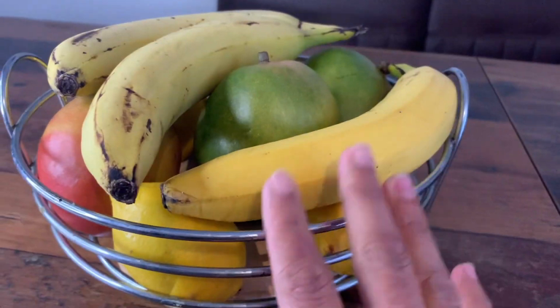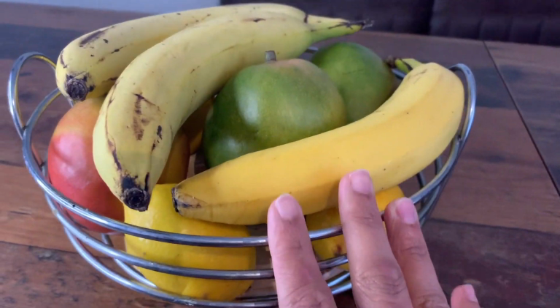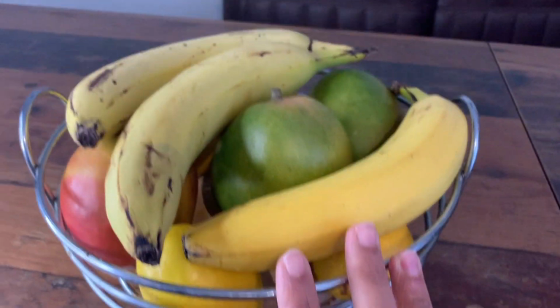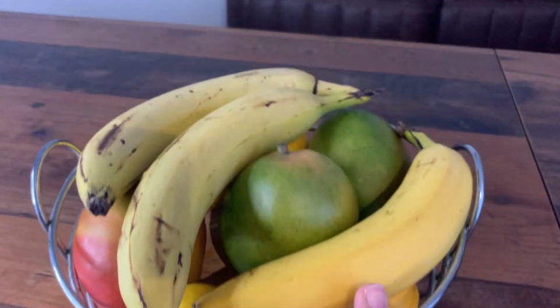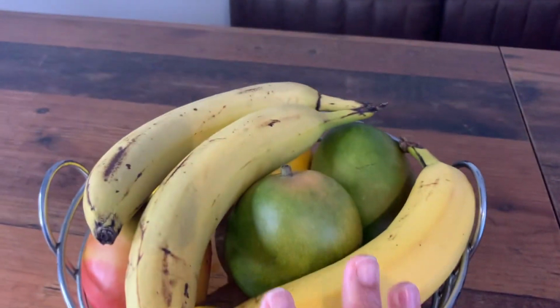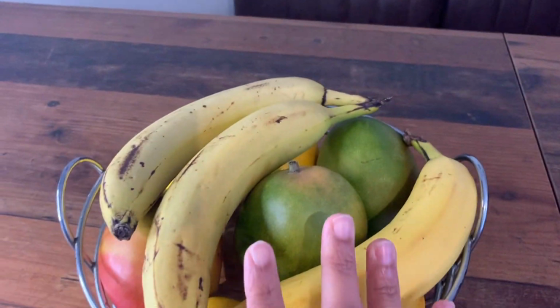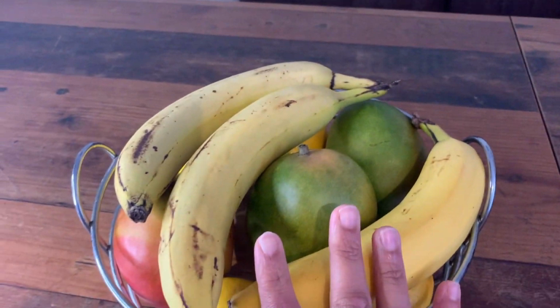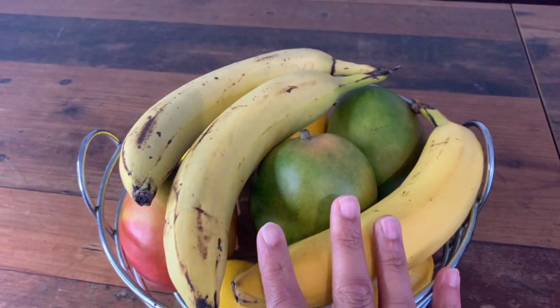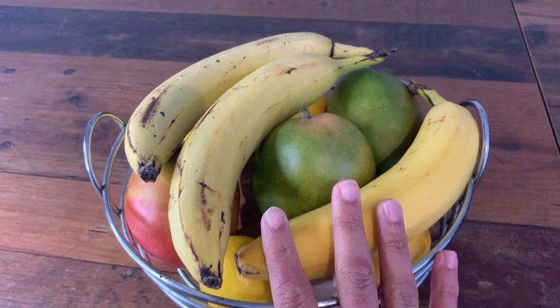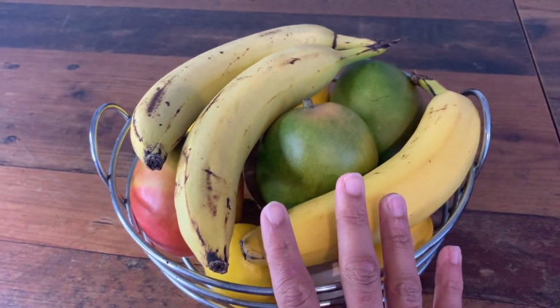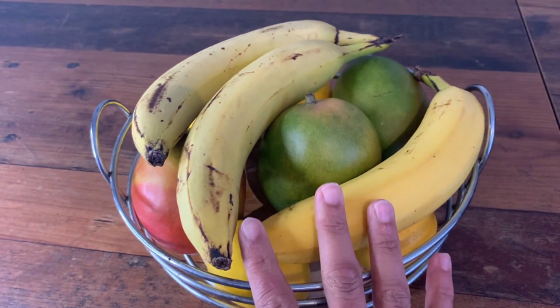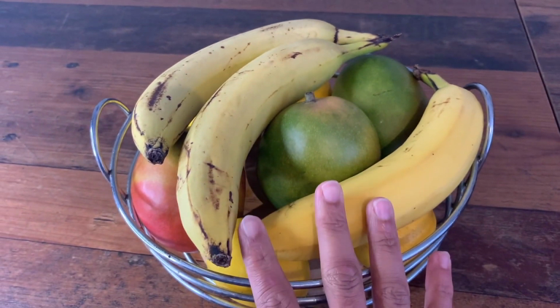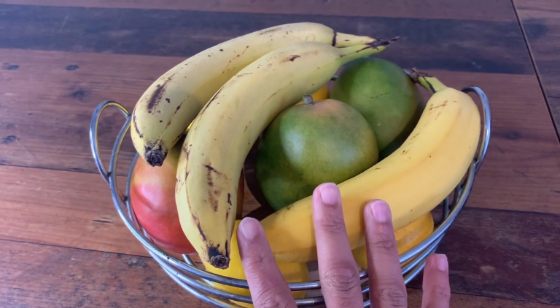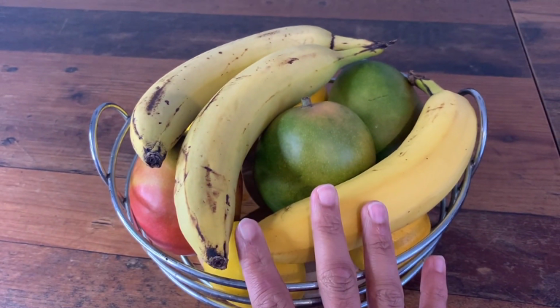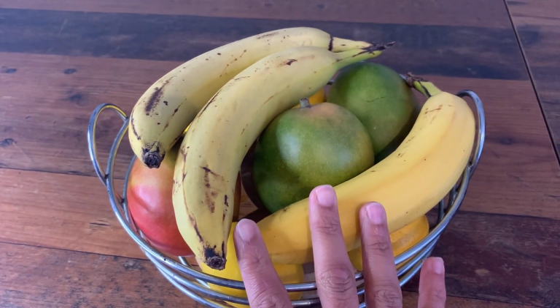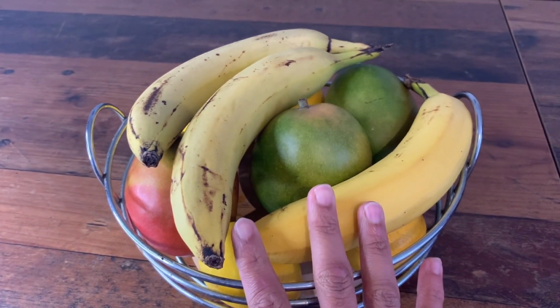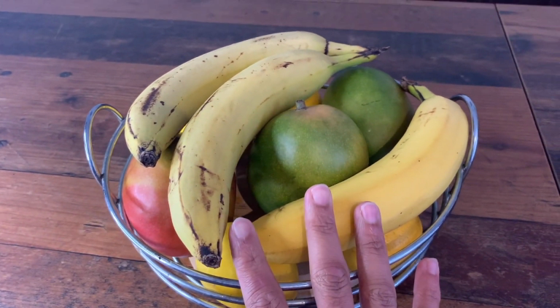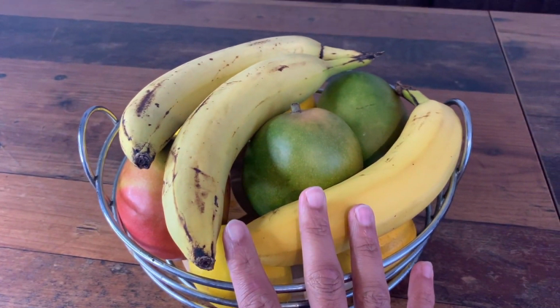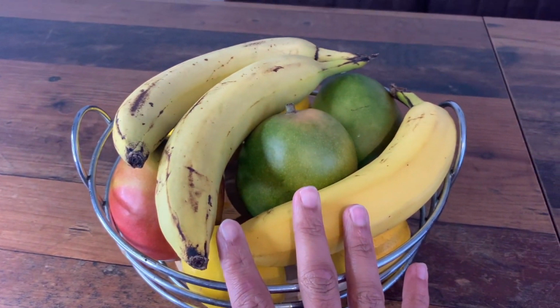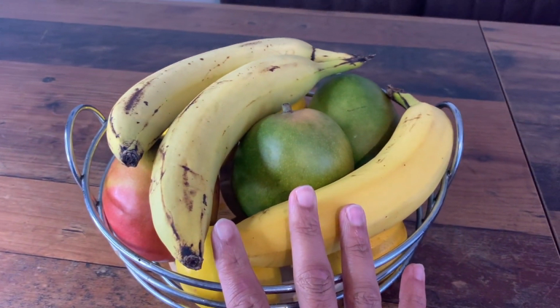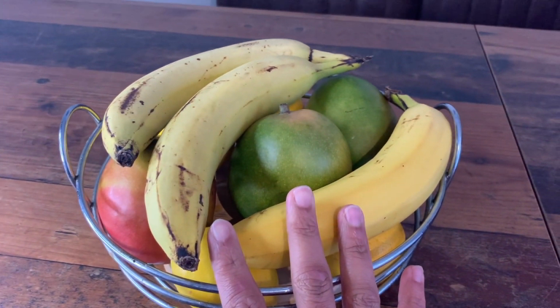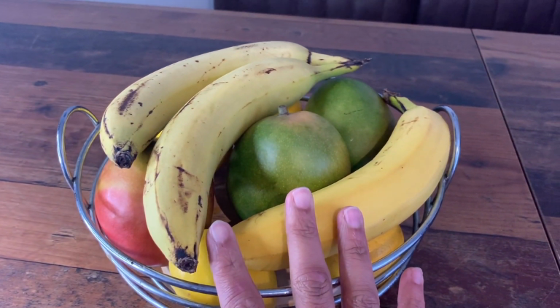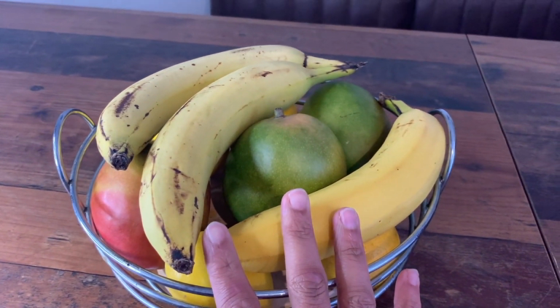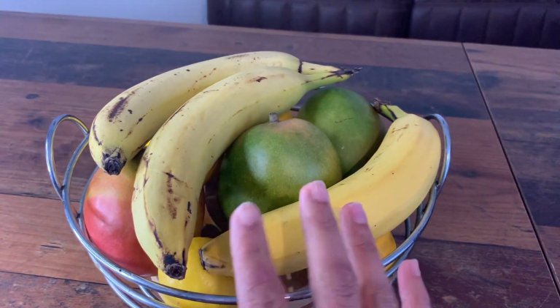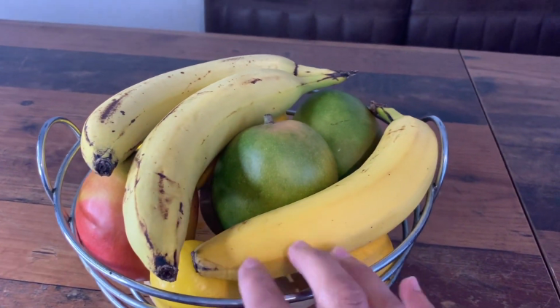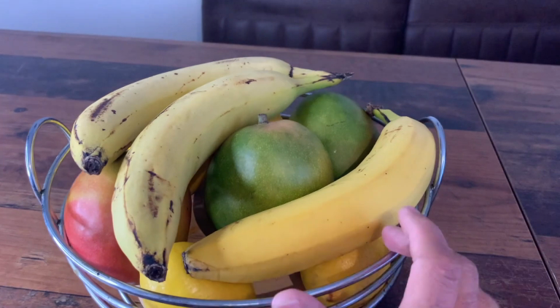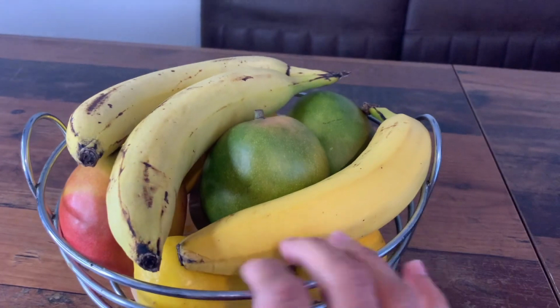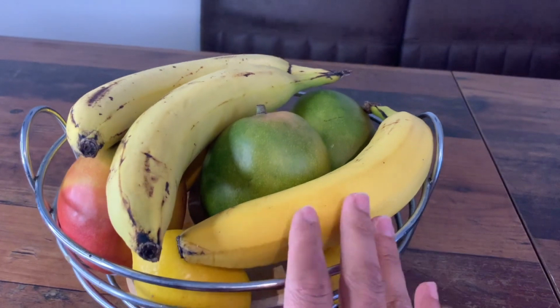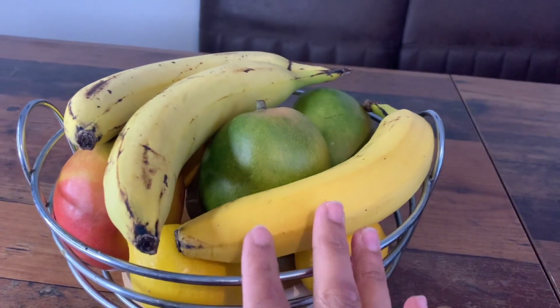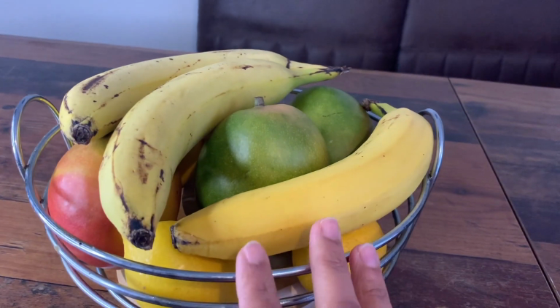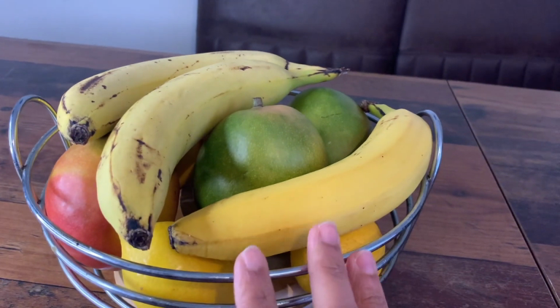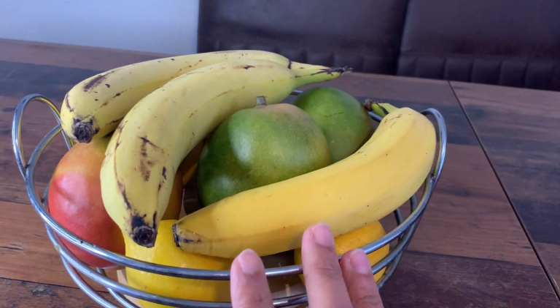It's quite big, as you can see here. We've got quite a good selection of fruits in here, and you can probably fit a few more underneath it as well.